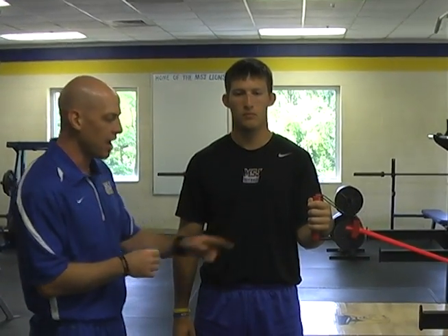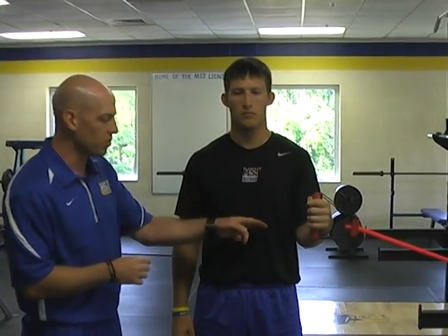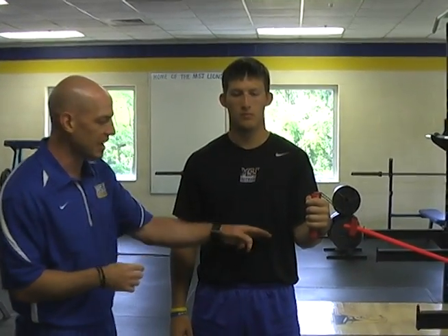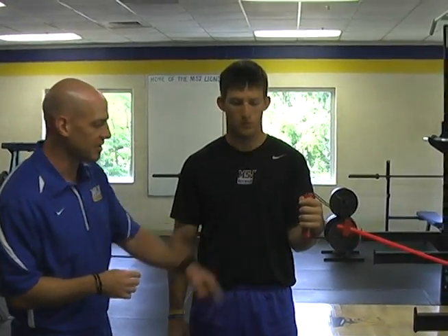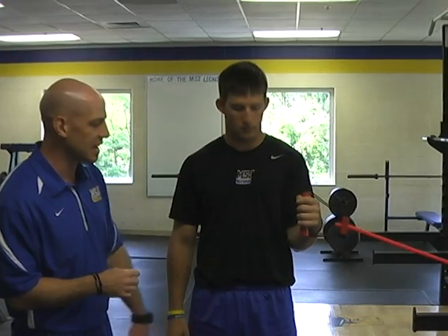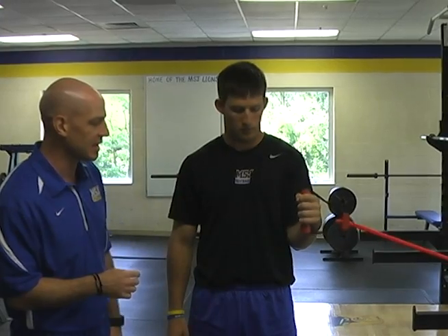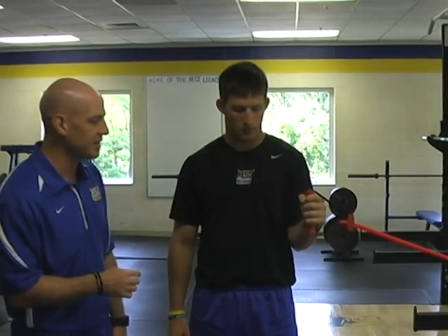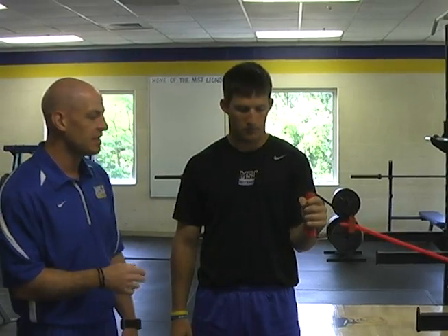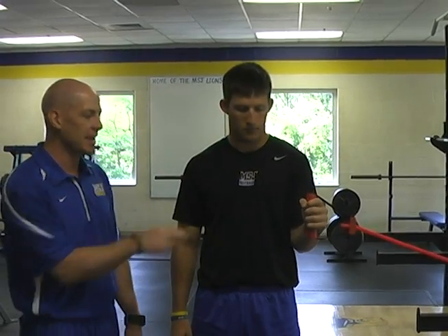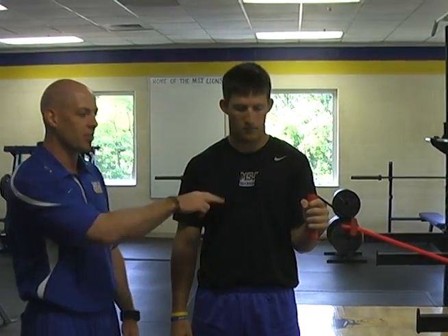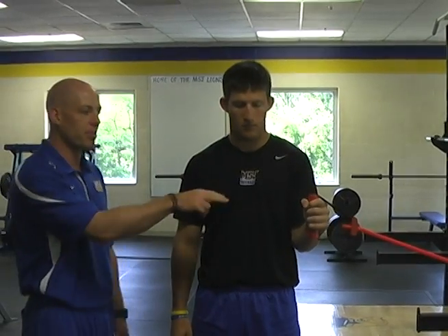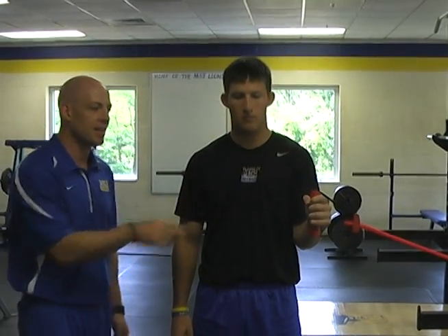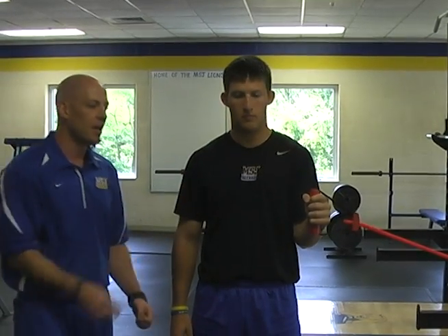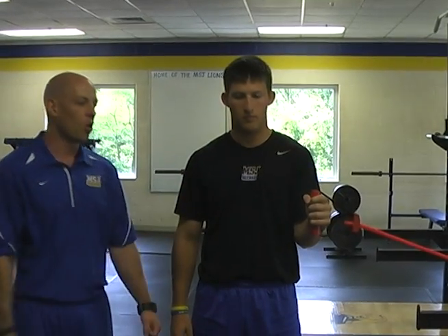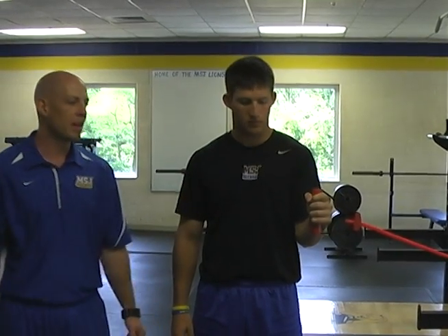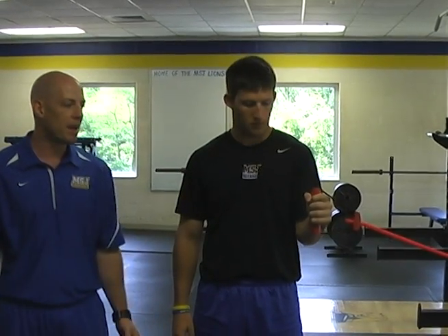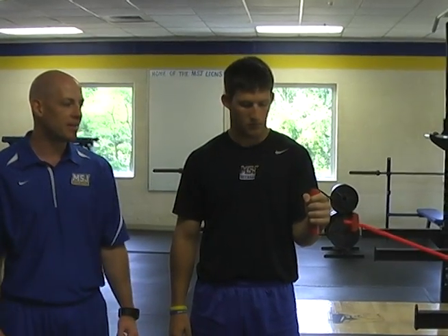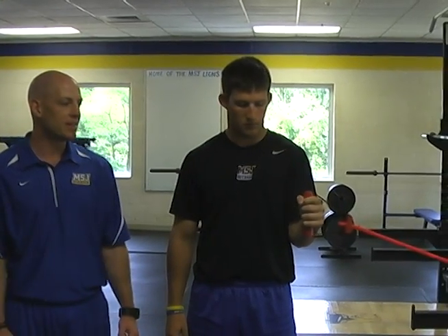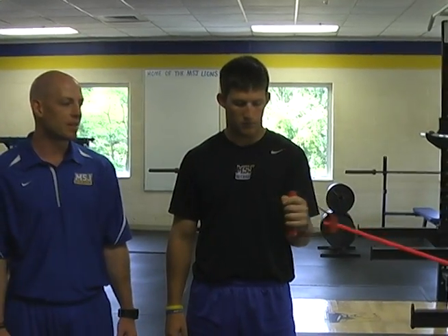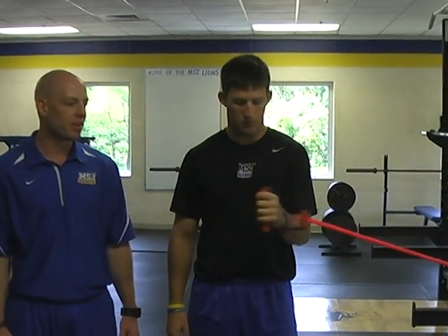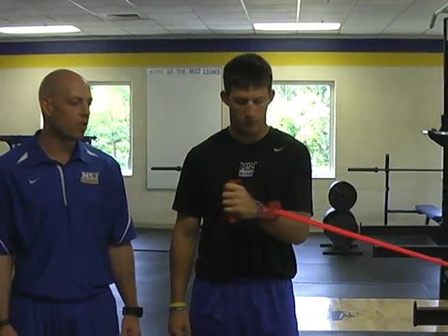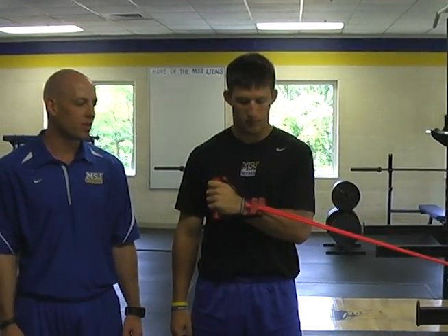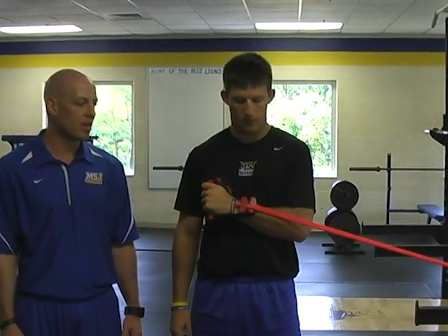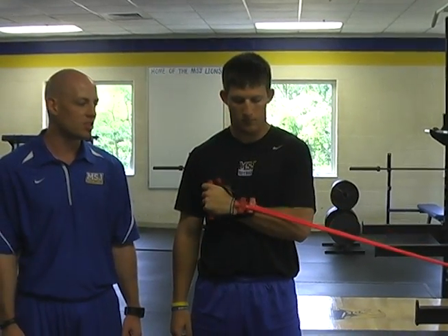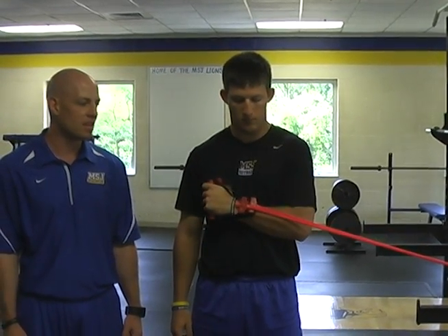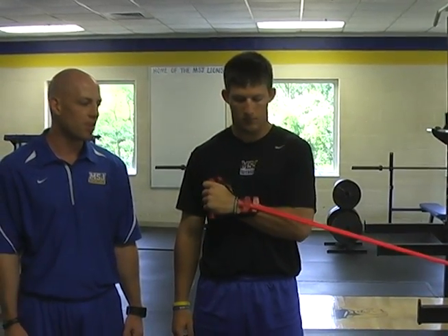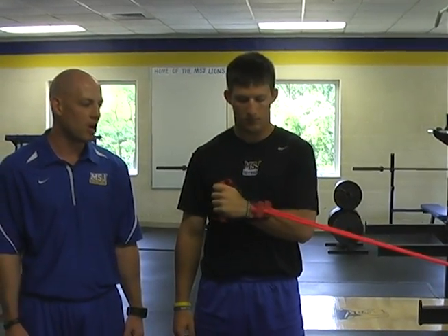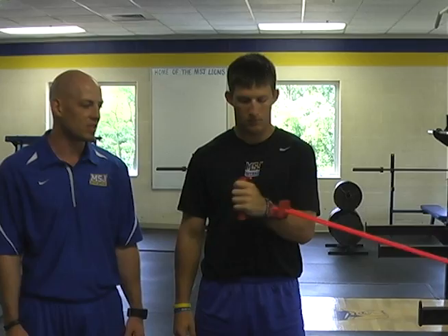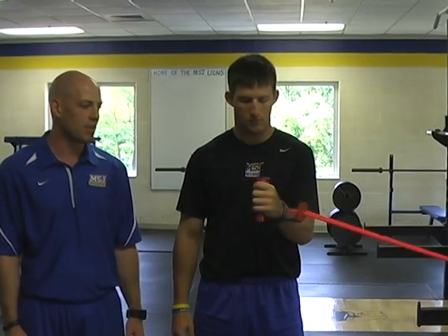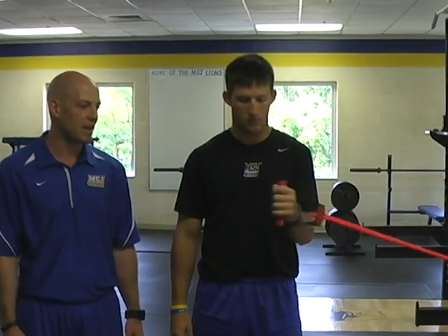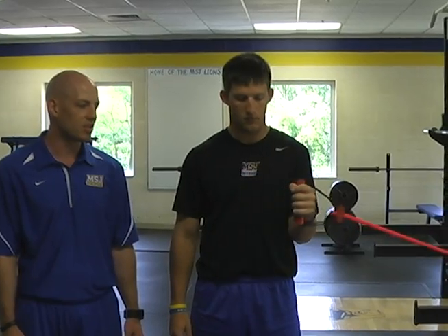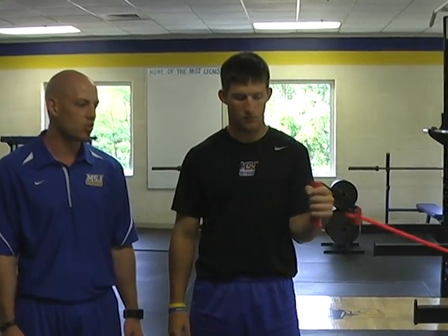Elbow tight to the side again, 90 degree bend, holding that bend. He's gonna bring it forward across his chest, pause, and then come back under control.